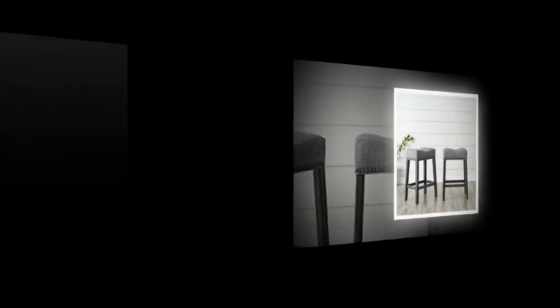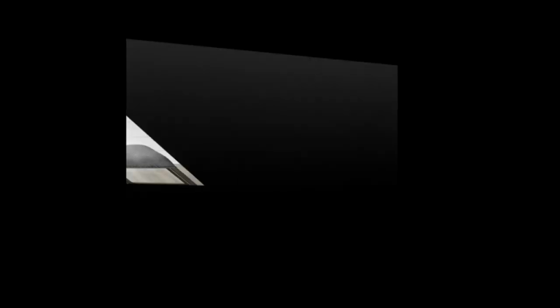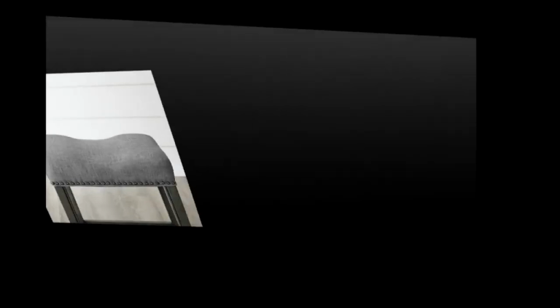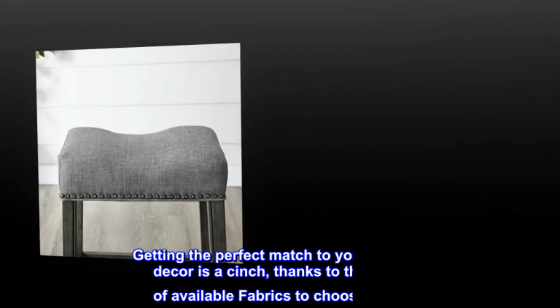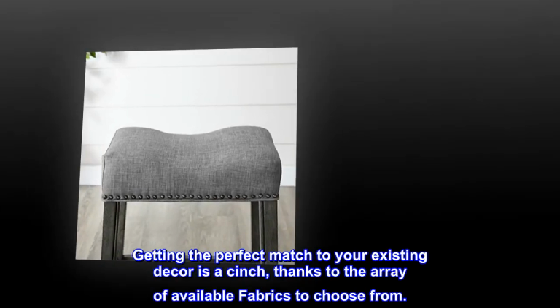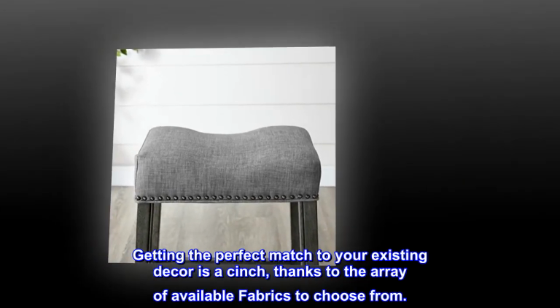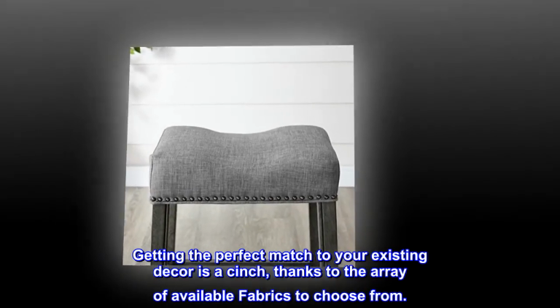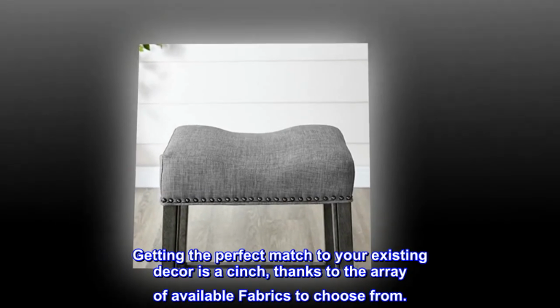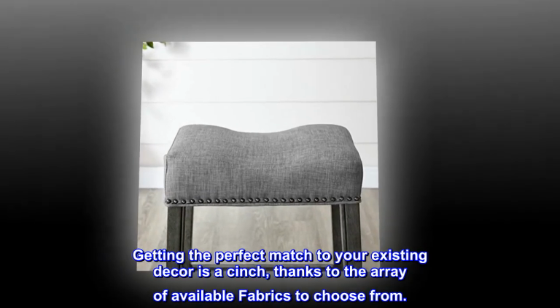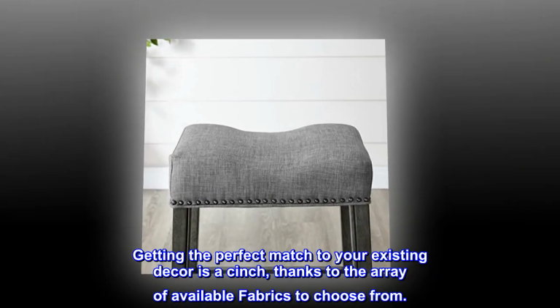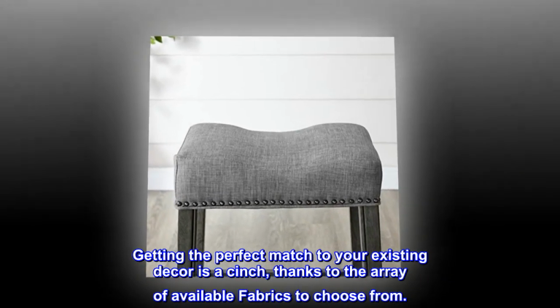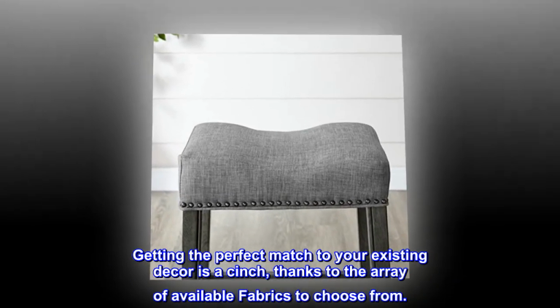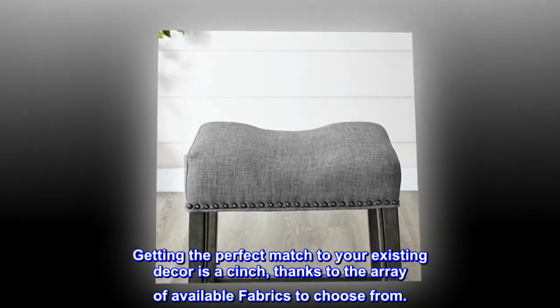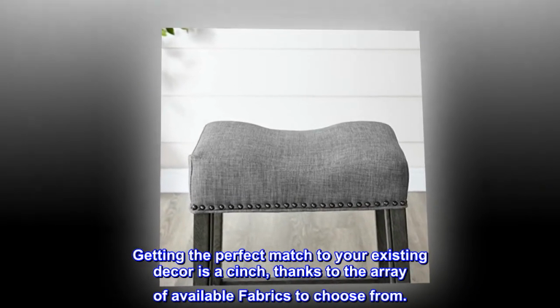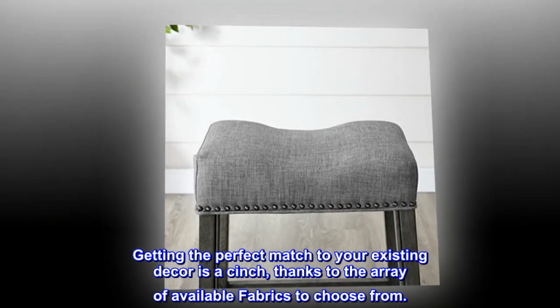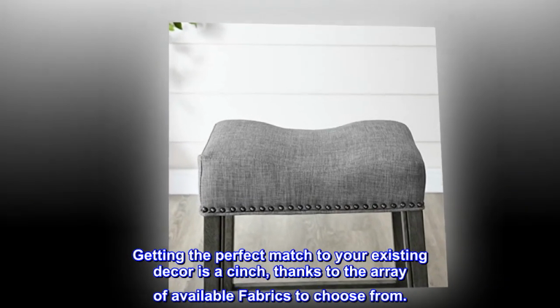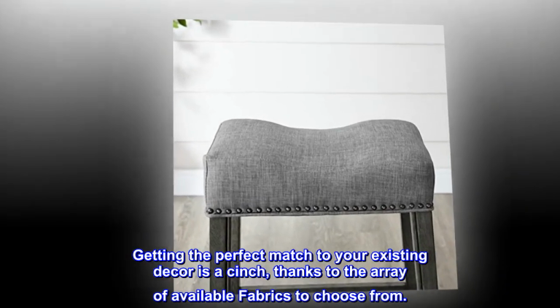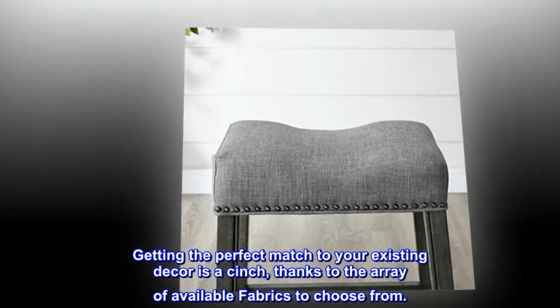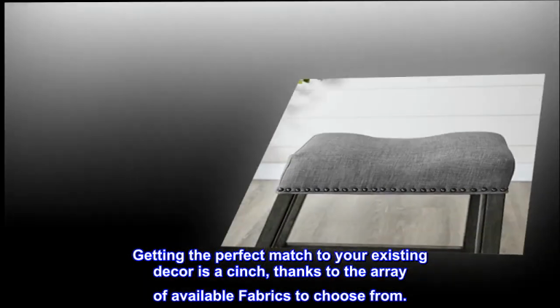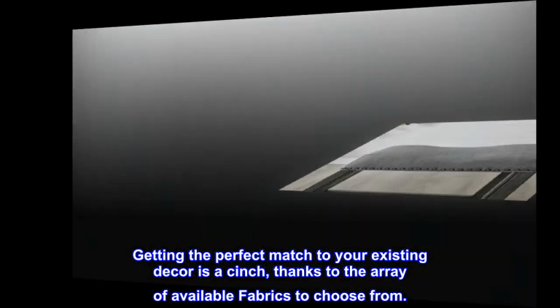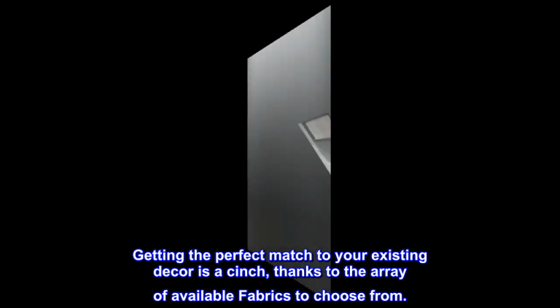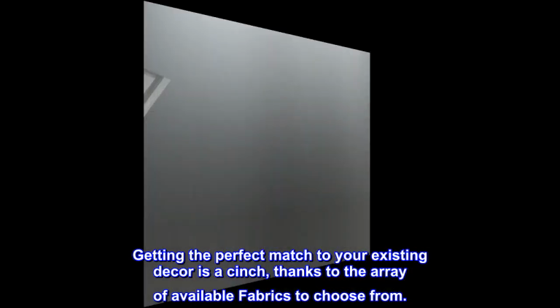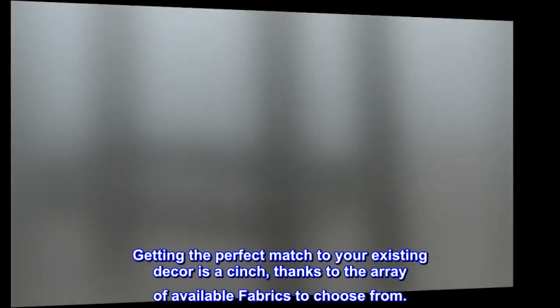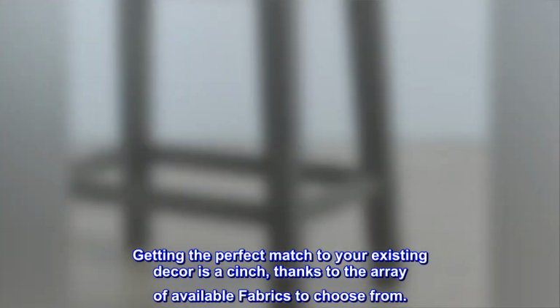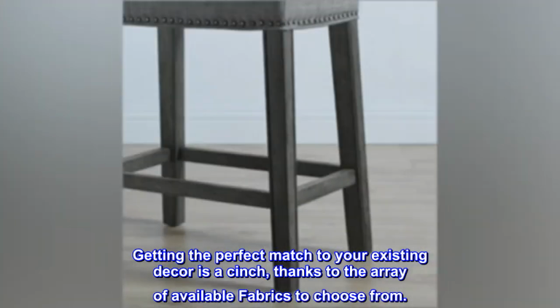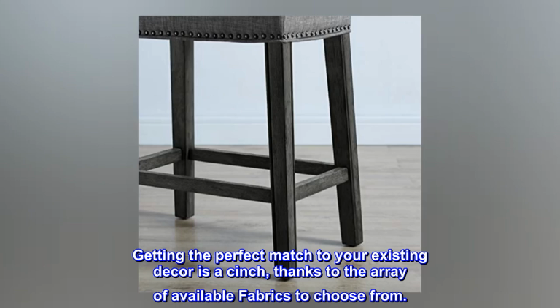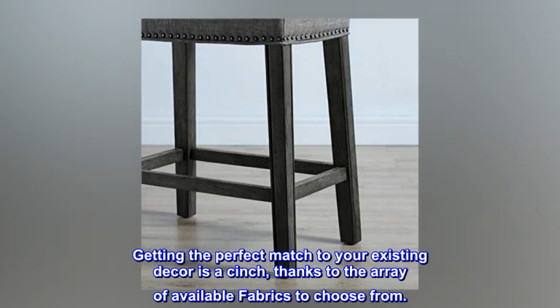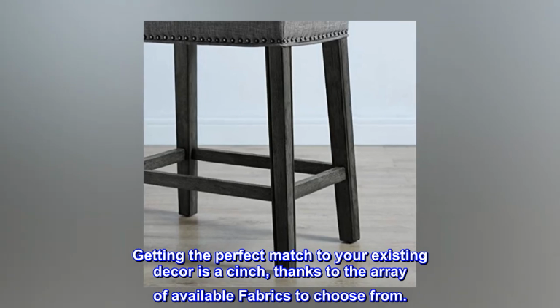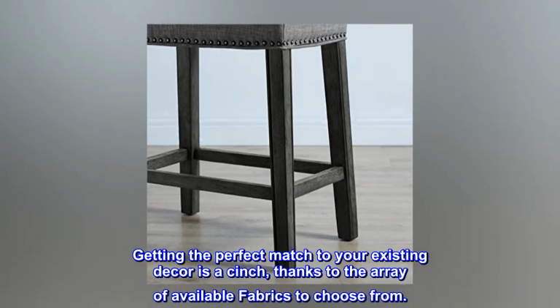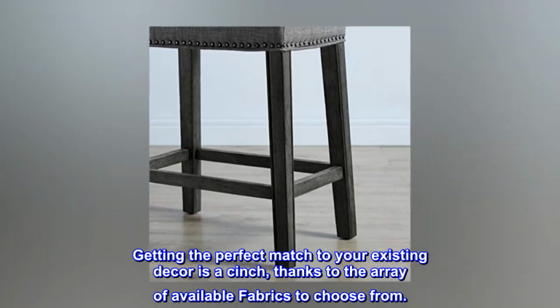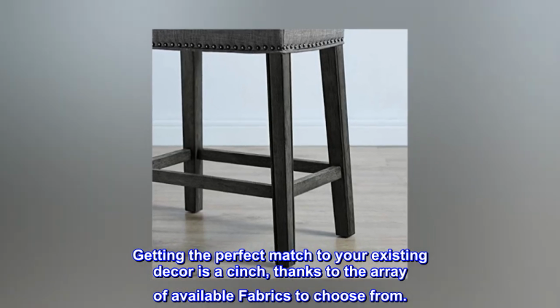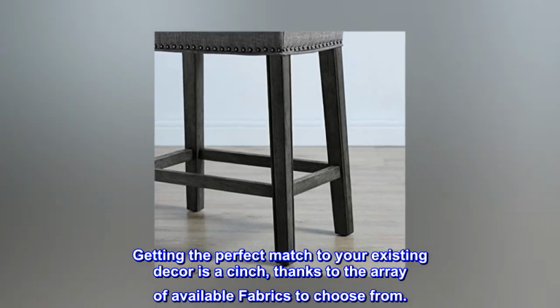Getting the perfect match to your existing decor is a cinch, thanks to the array of available fabrics to choose from.